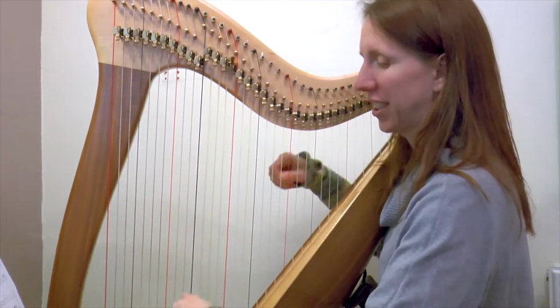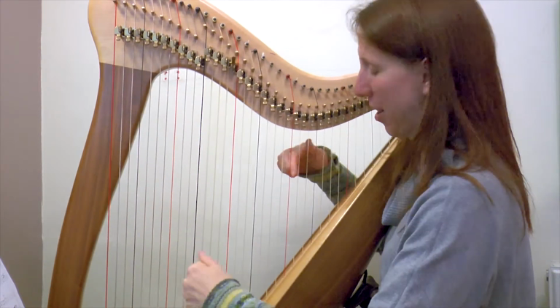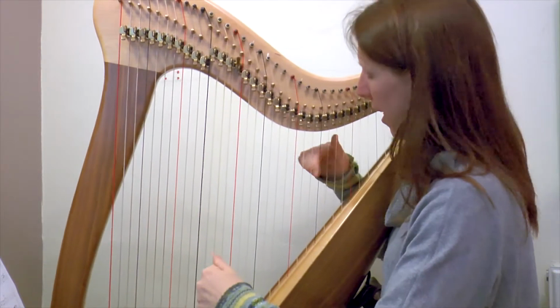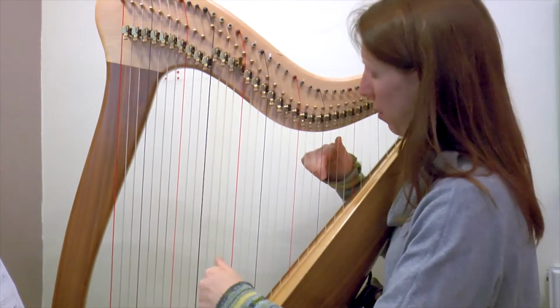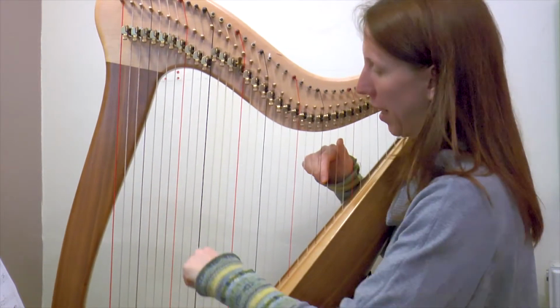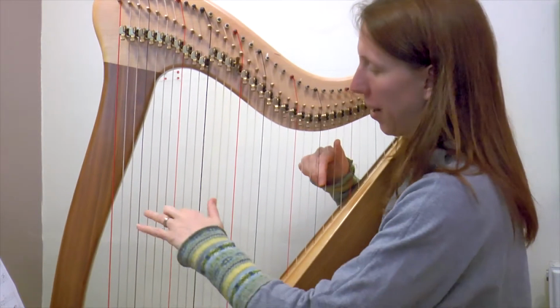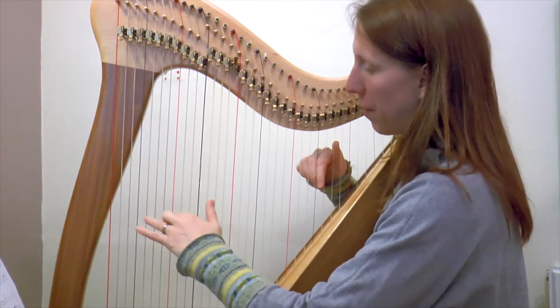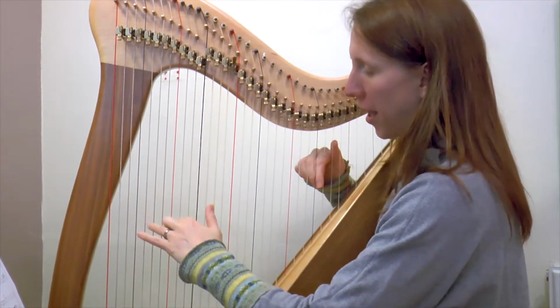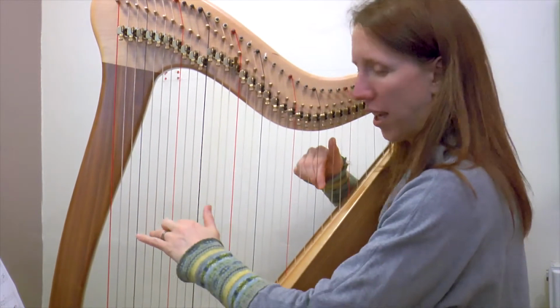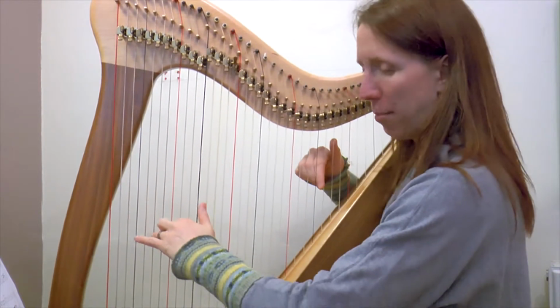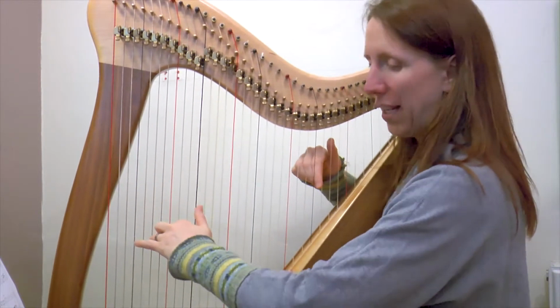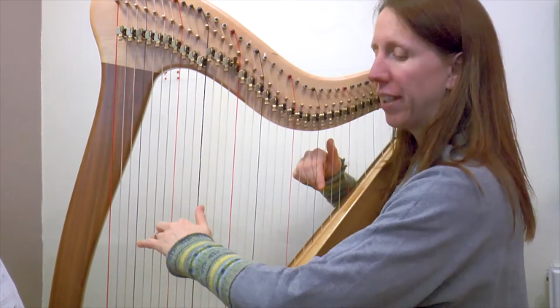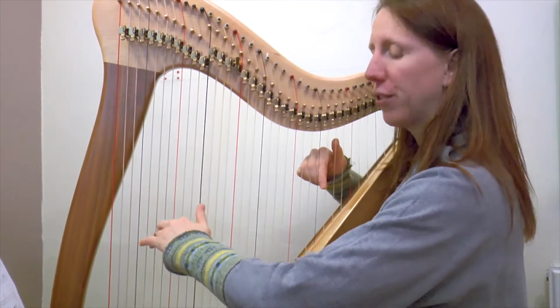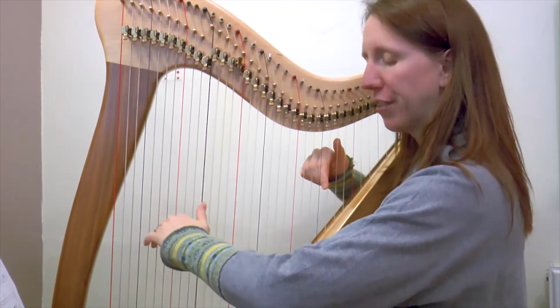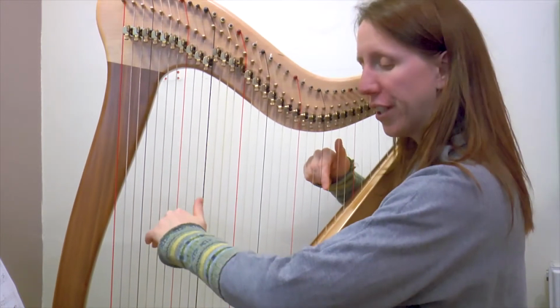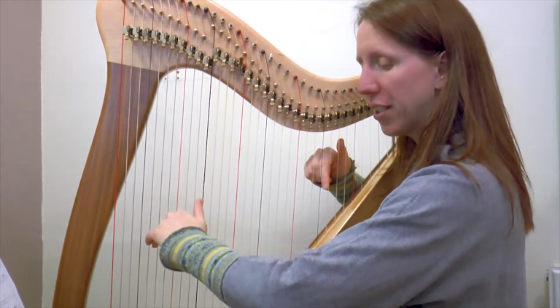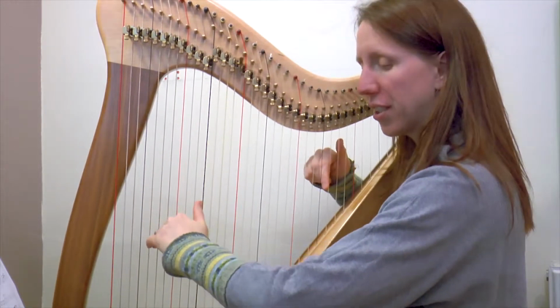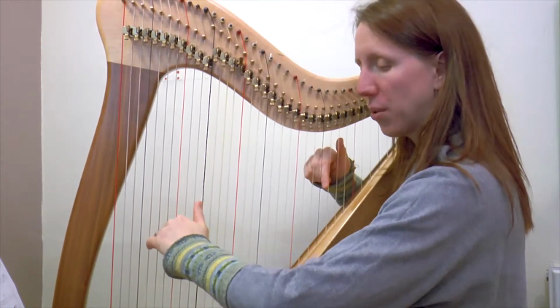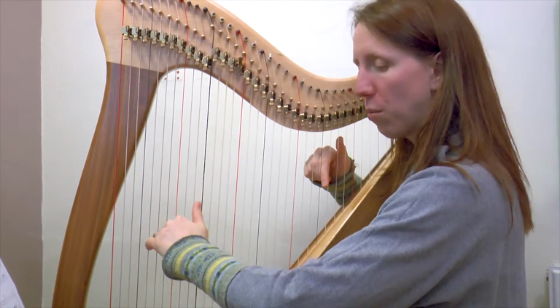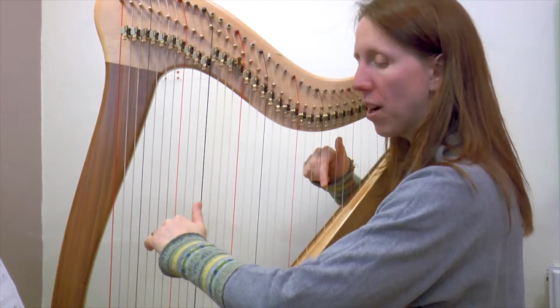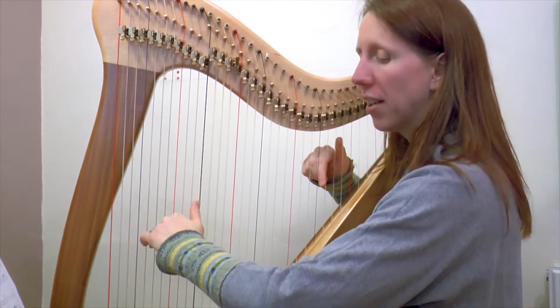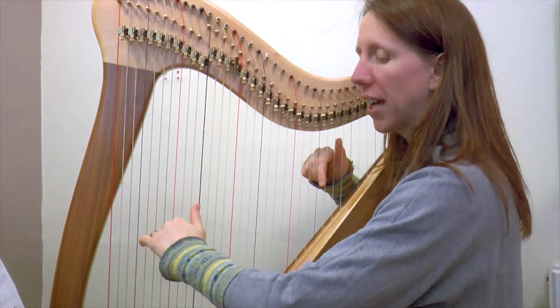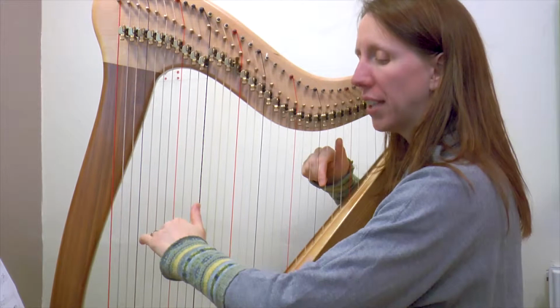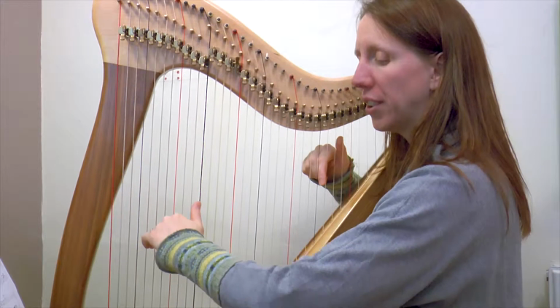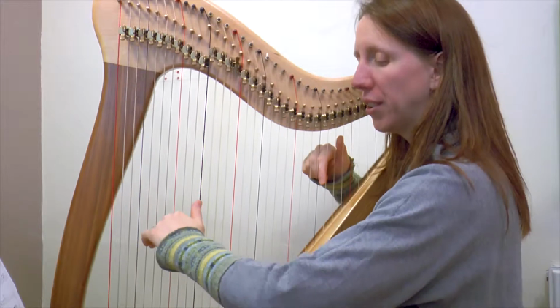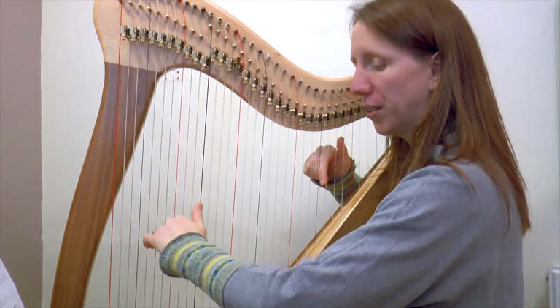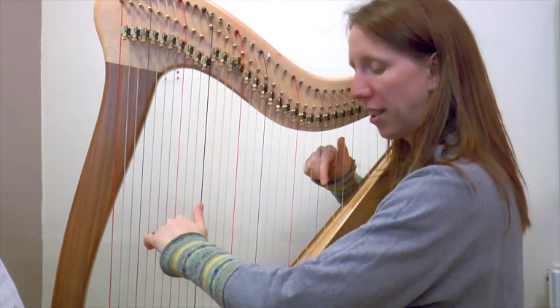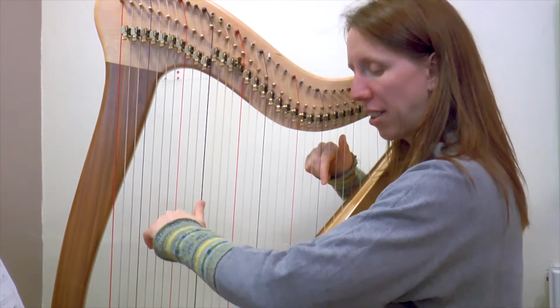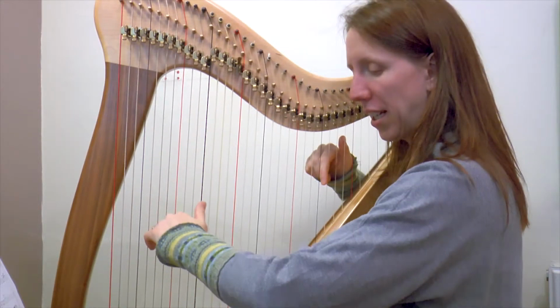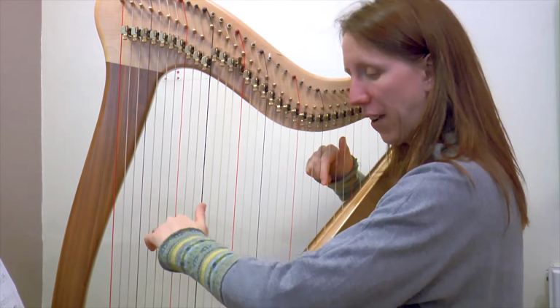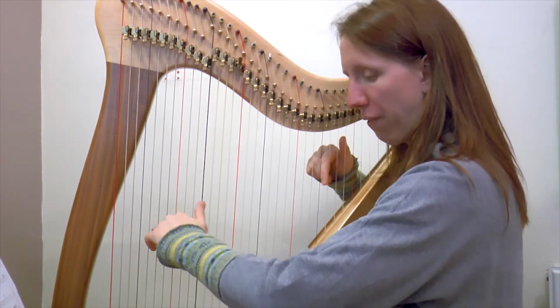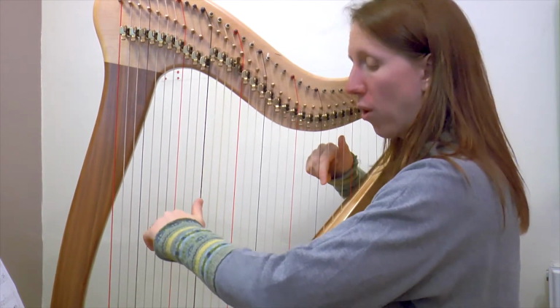So here we go, I'll play it for you first. One and two and three and four.